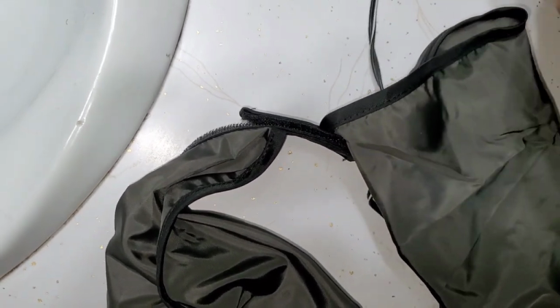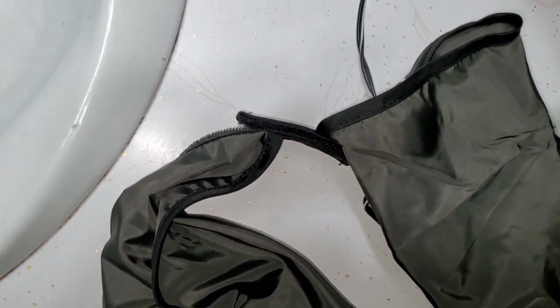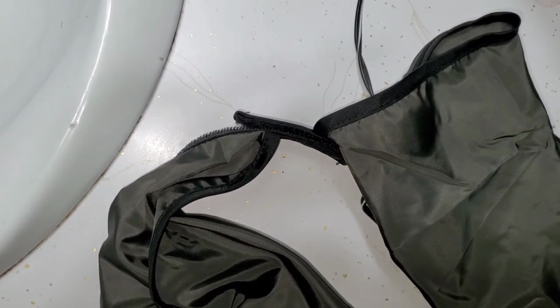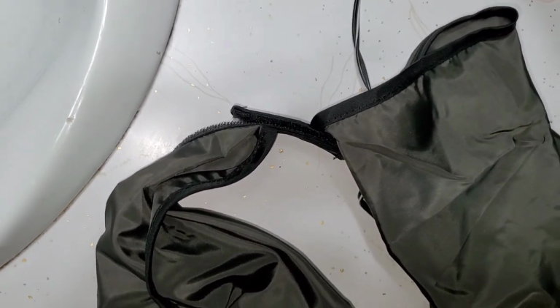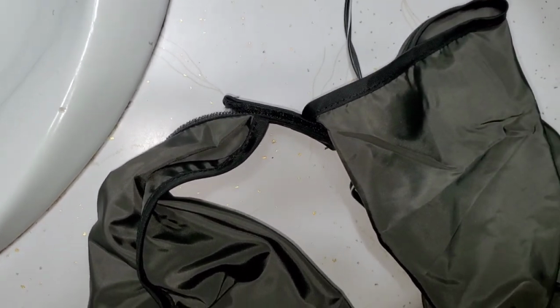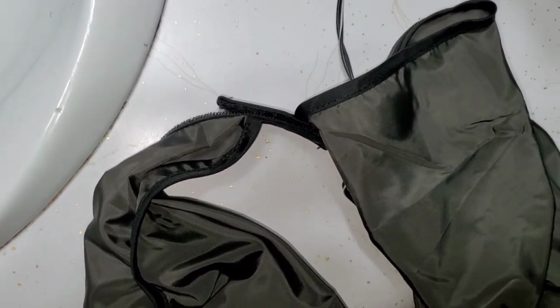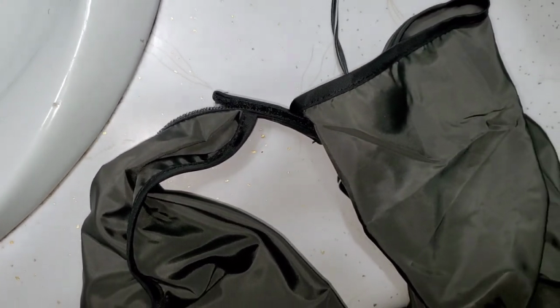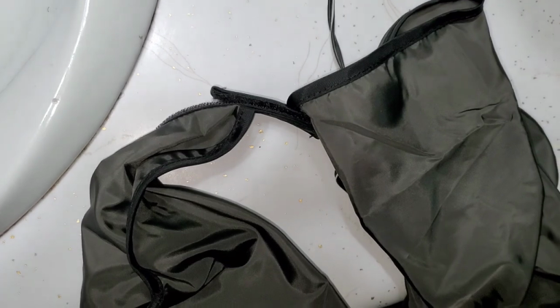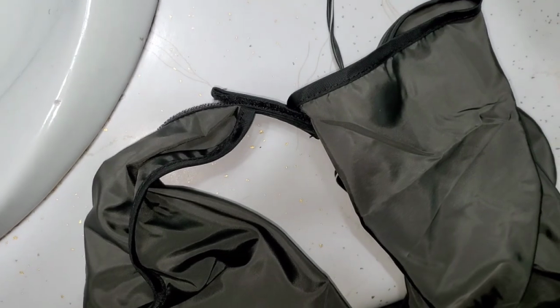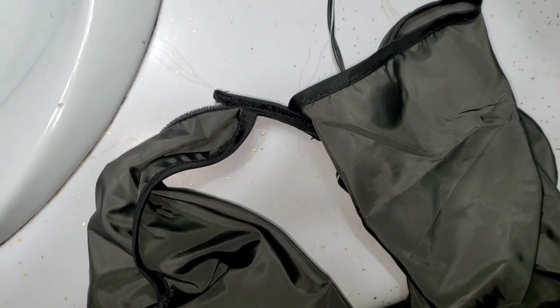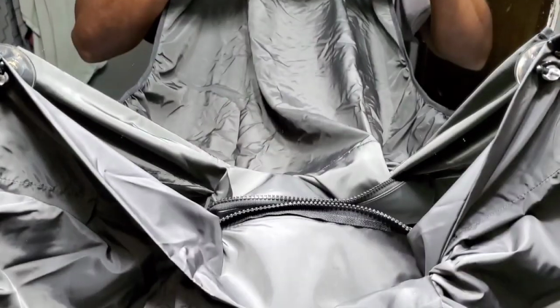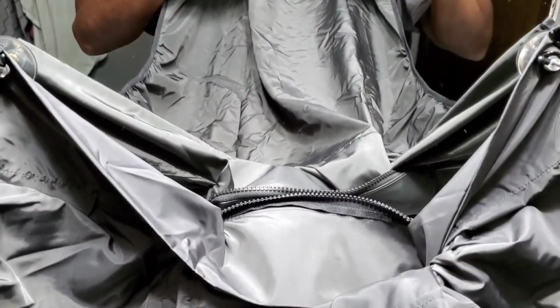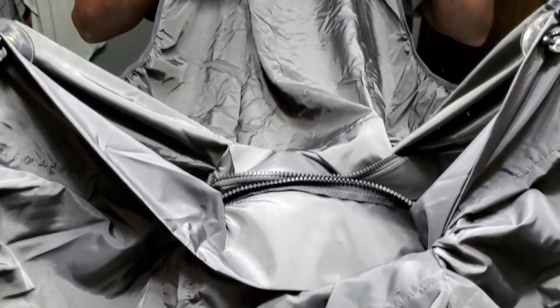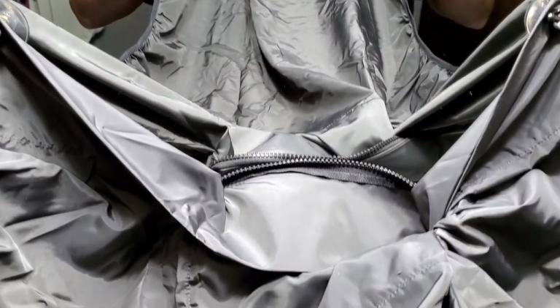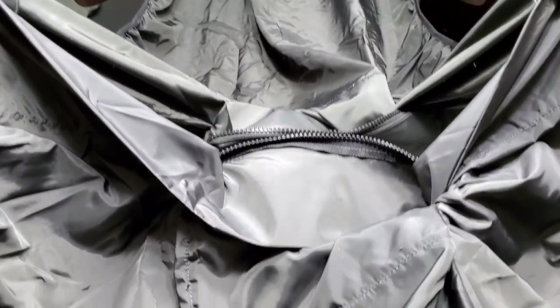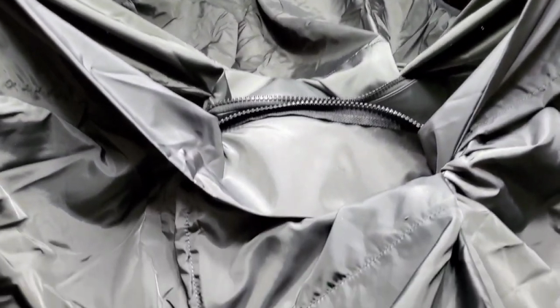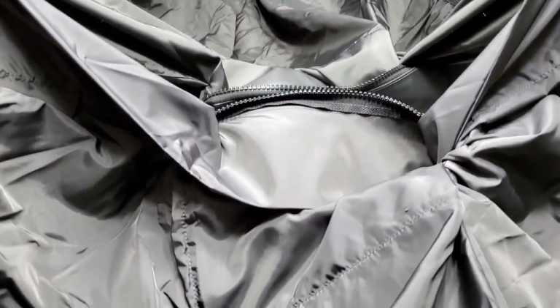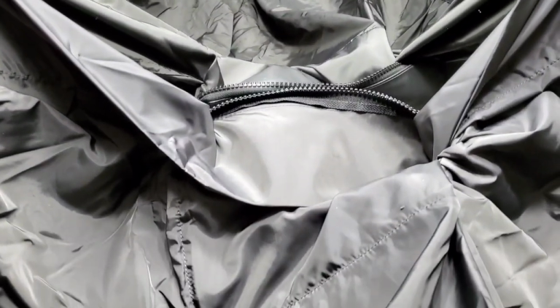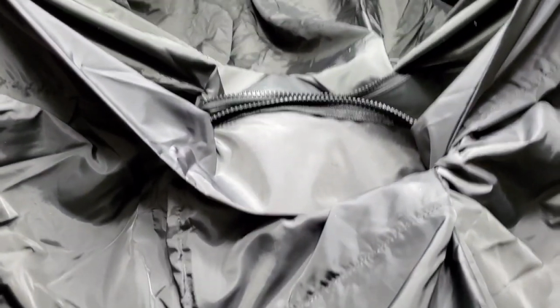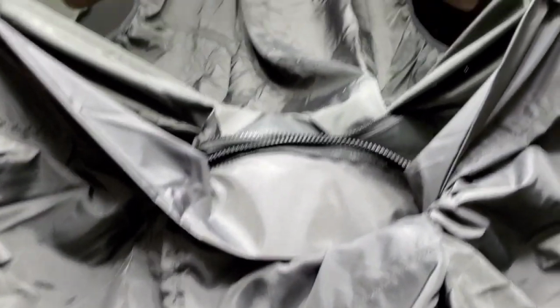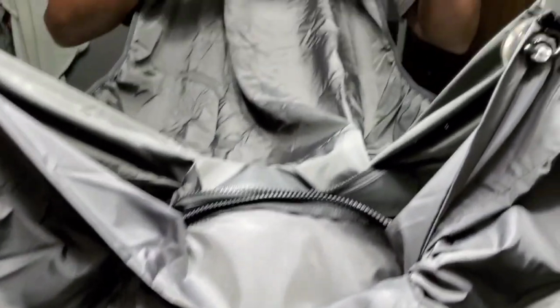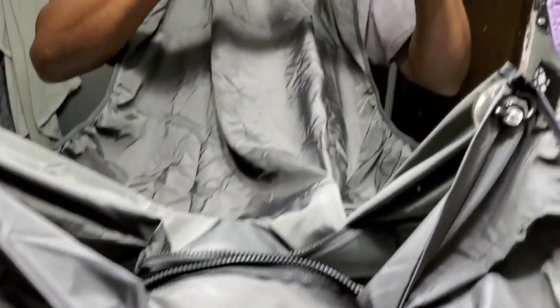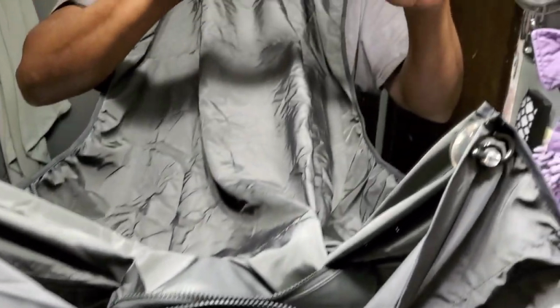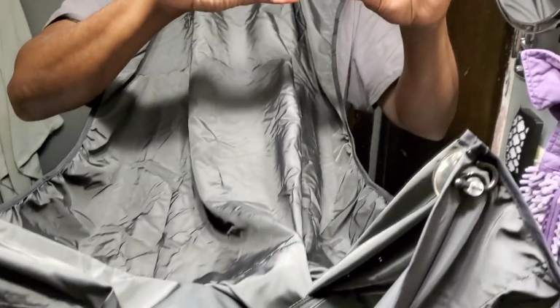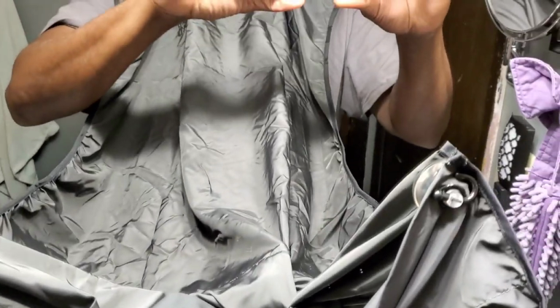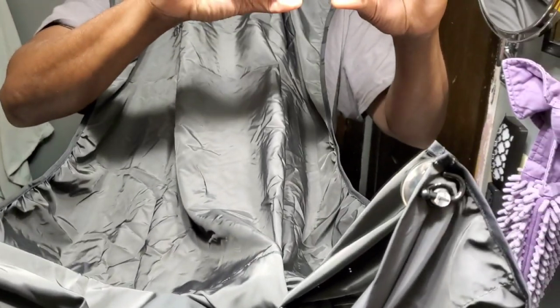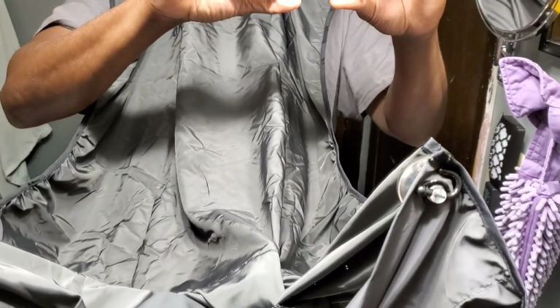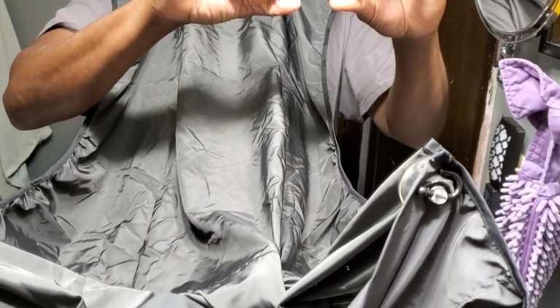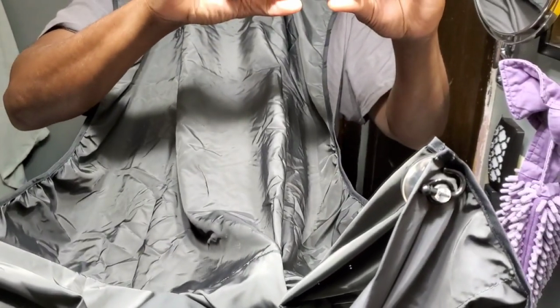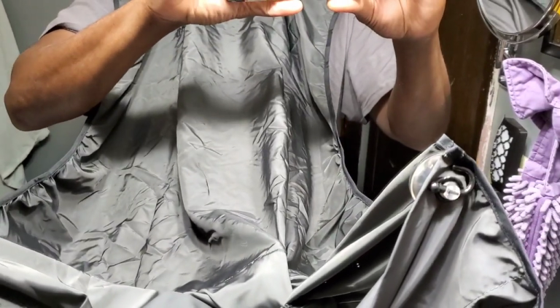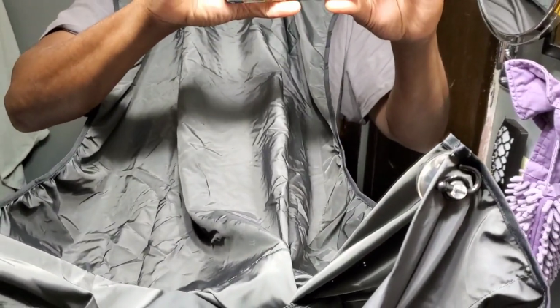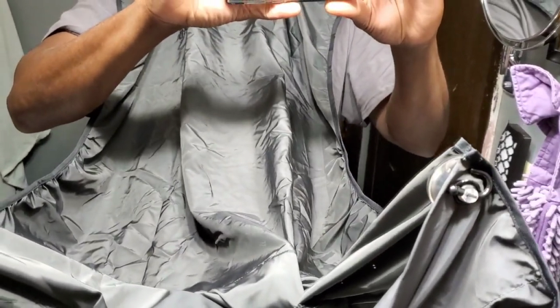I have it secured to the mirror with the suction cups.